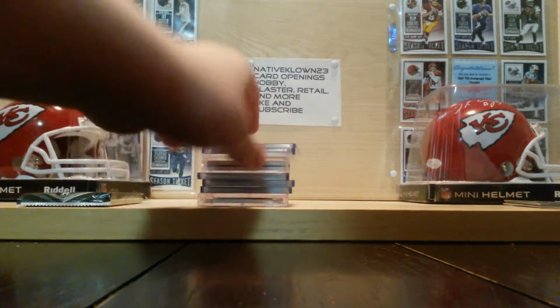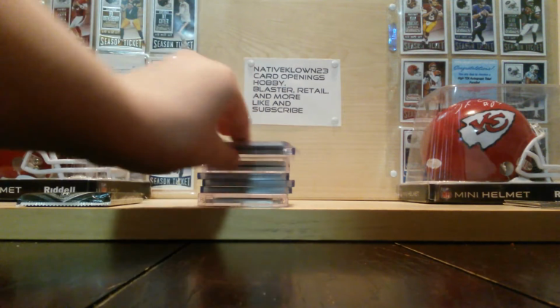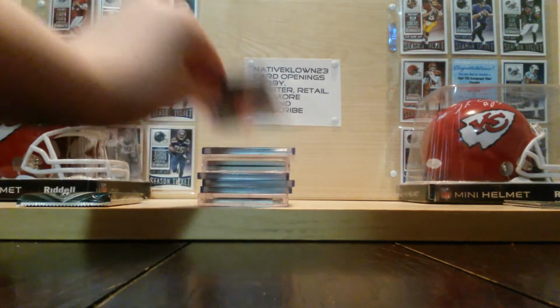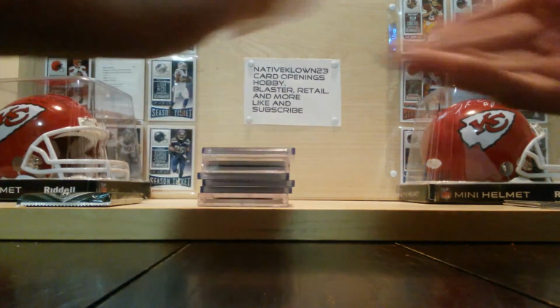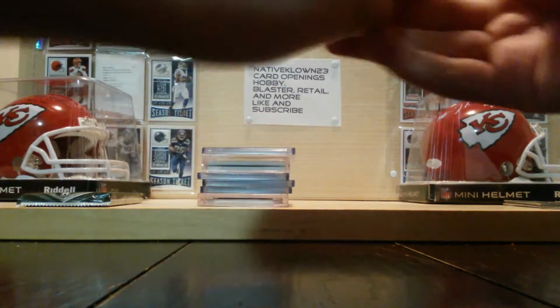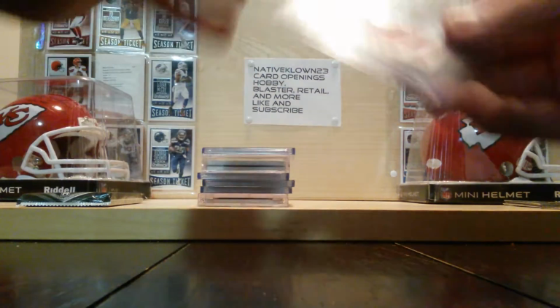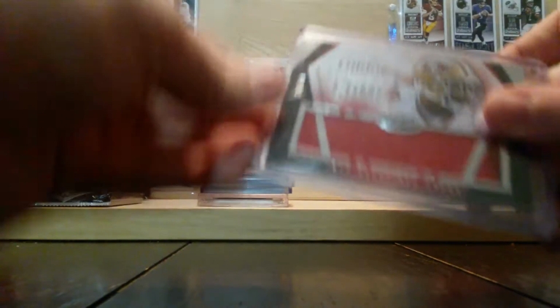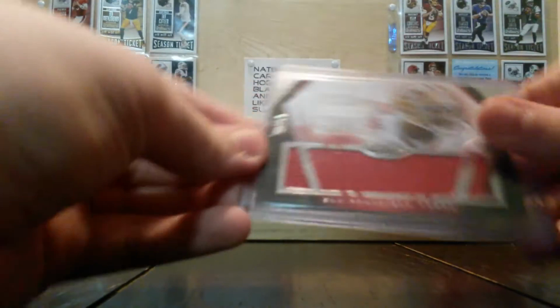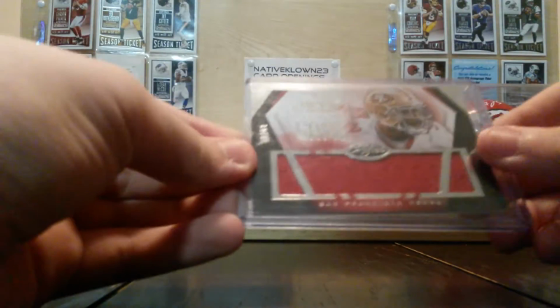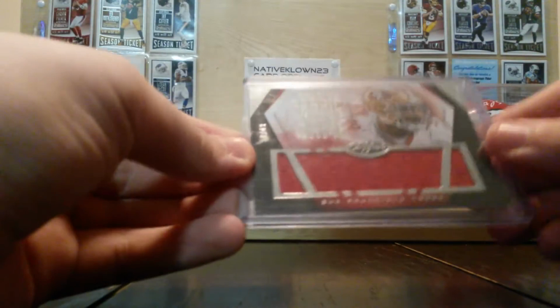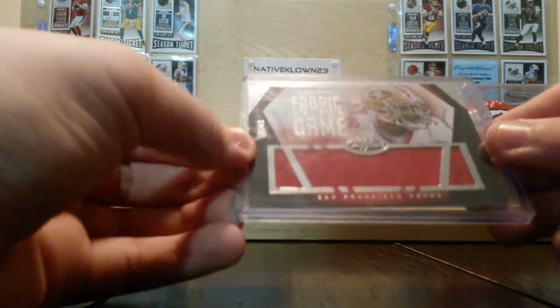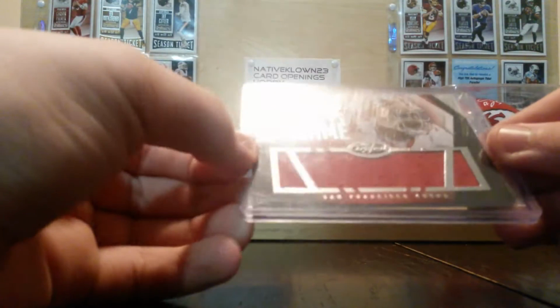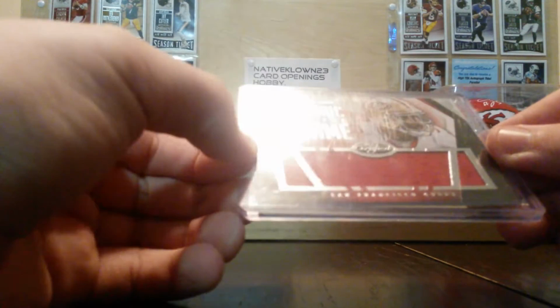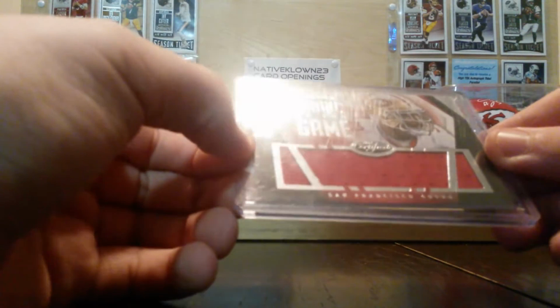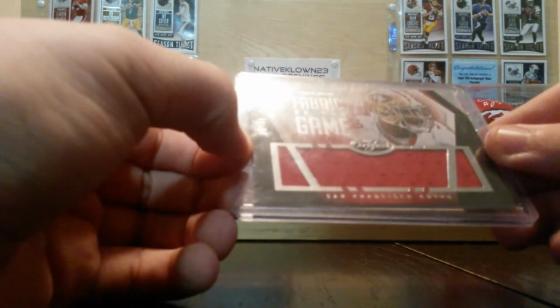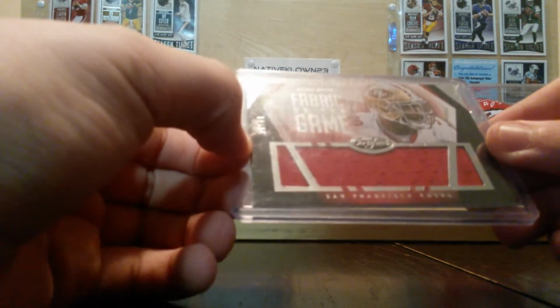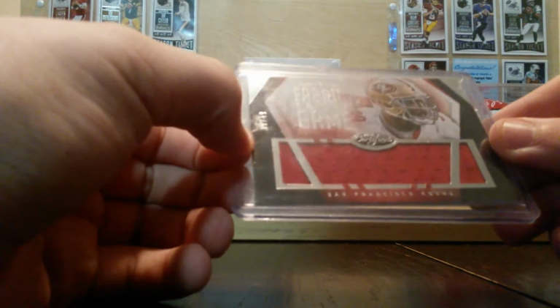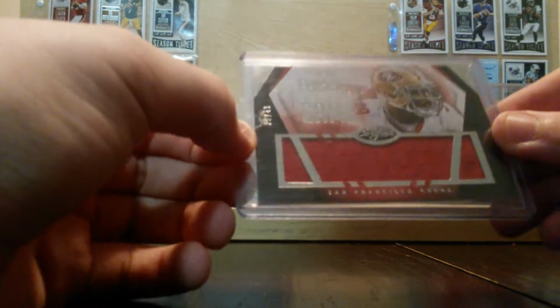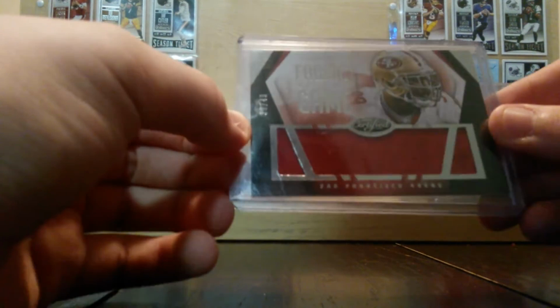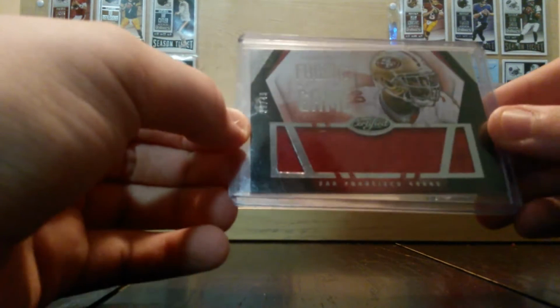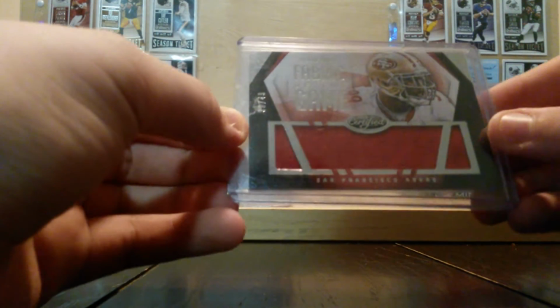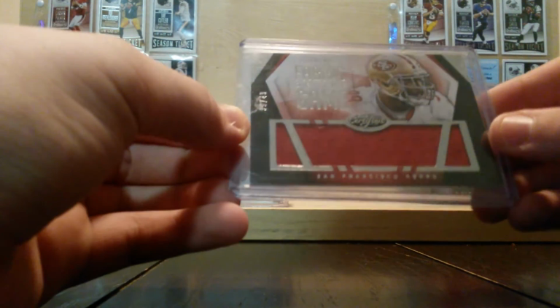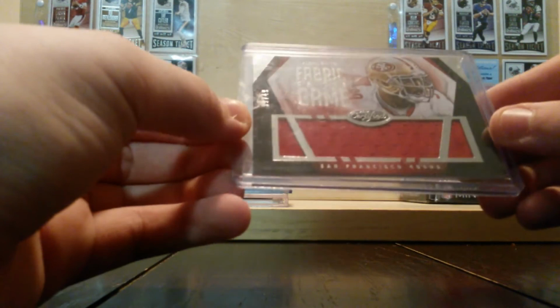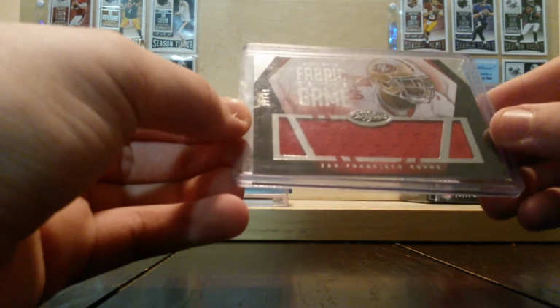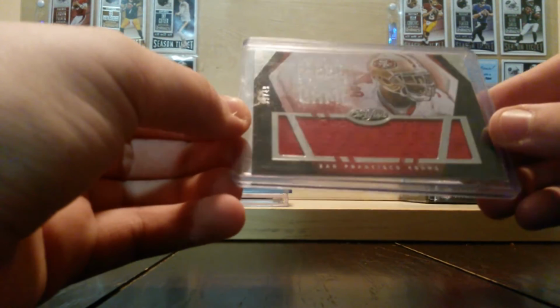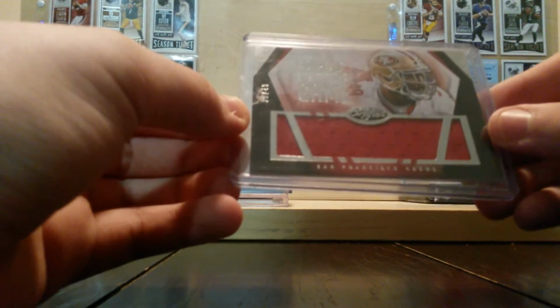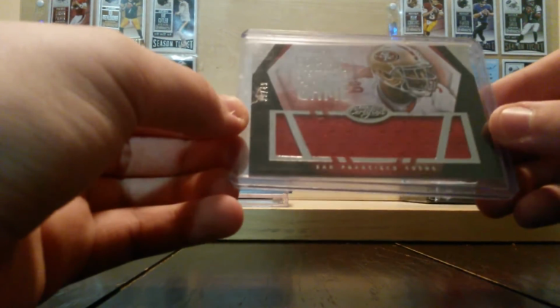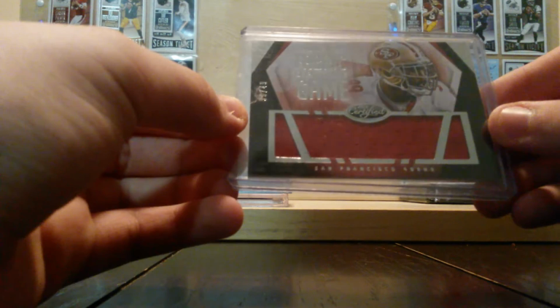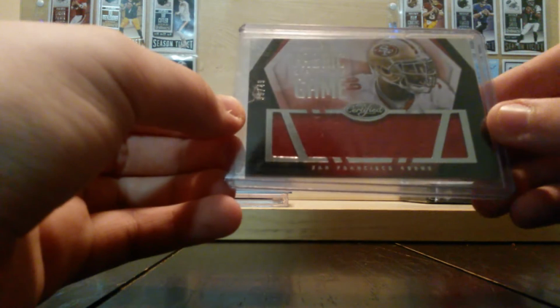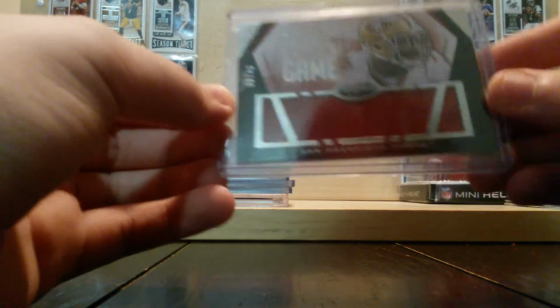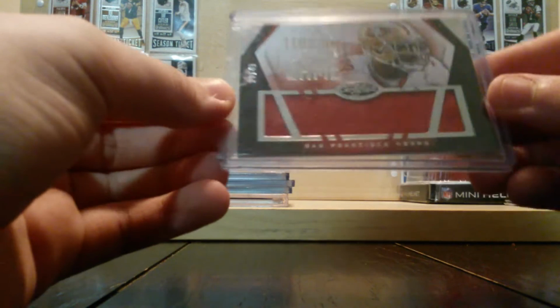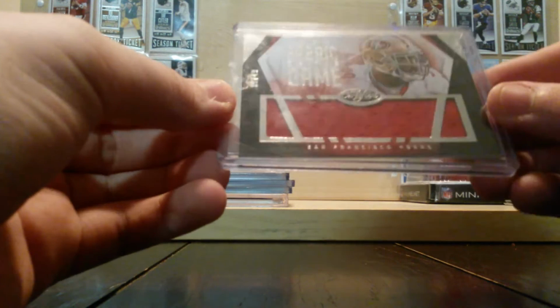And we got this Fabrics of the Game, Eldon Smith, 39 out of 49.